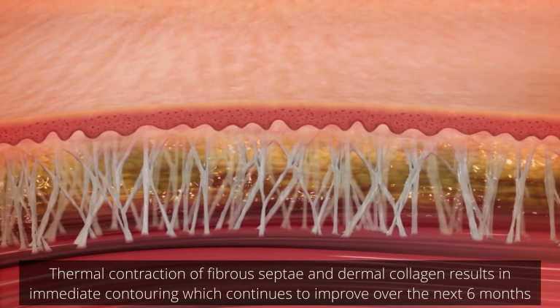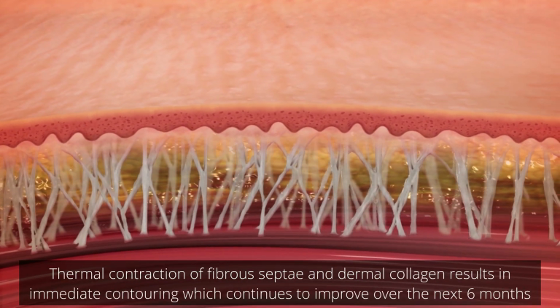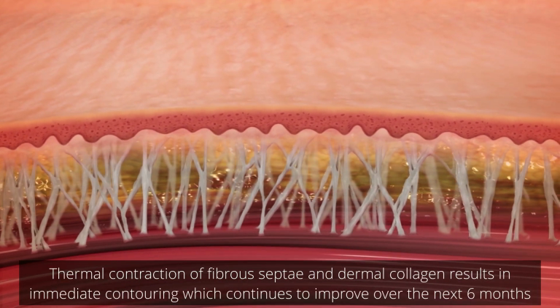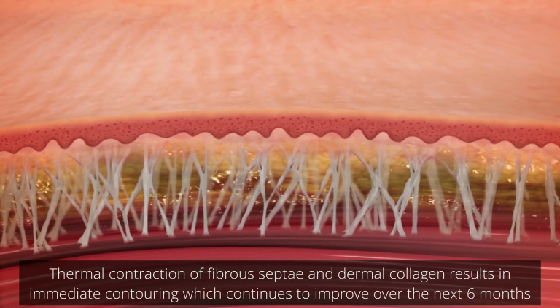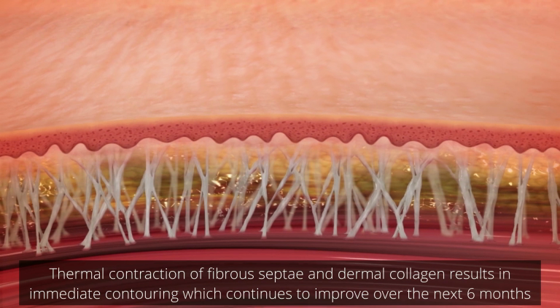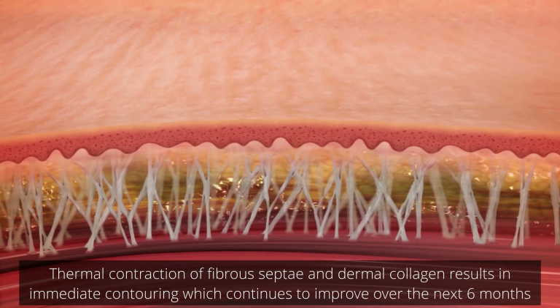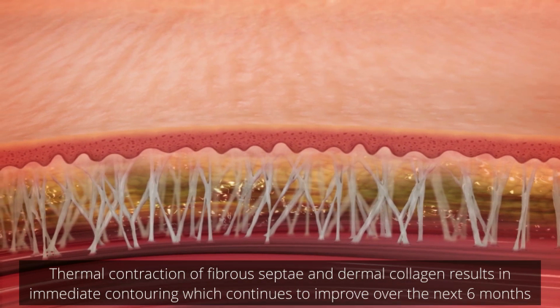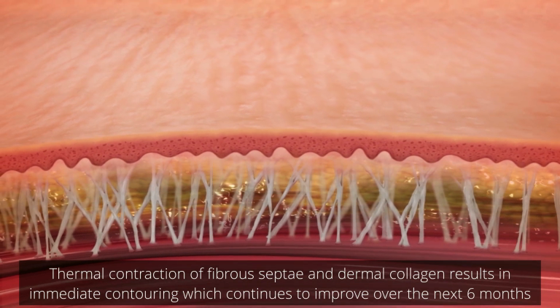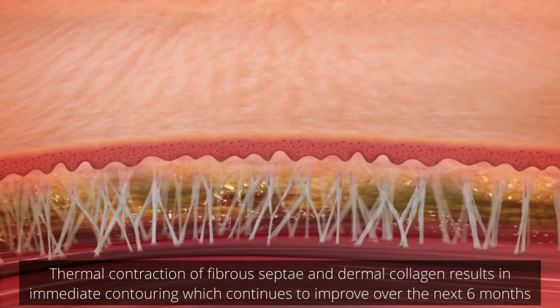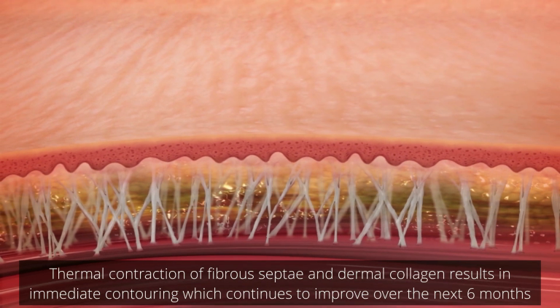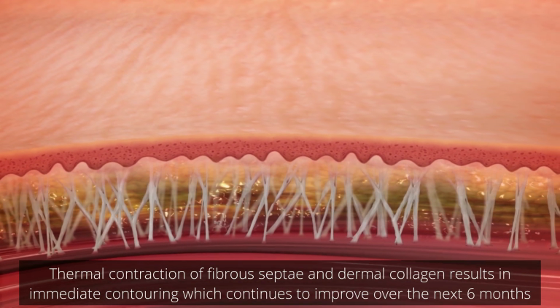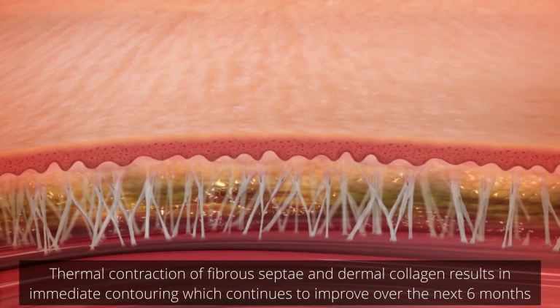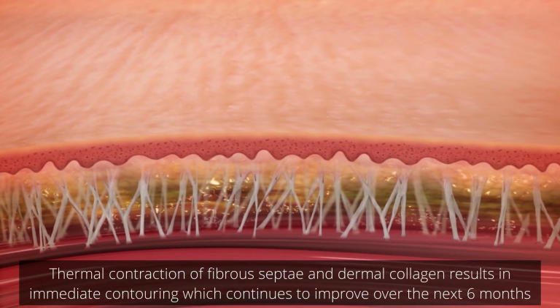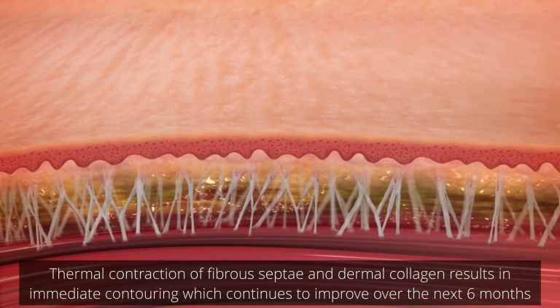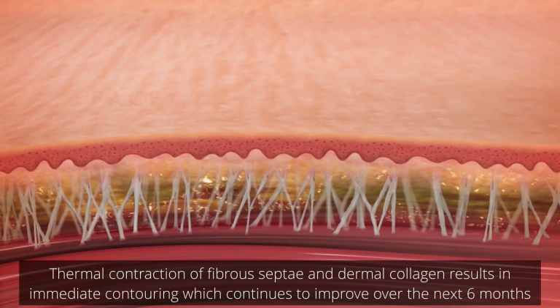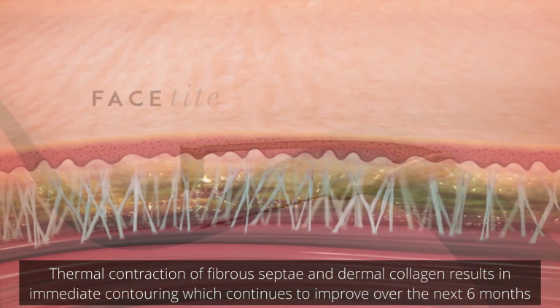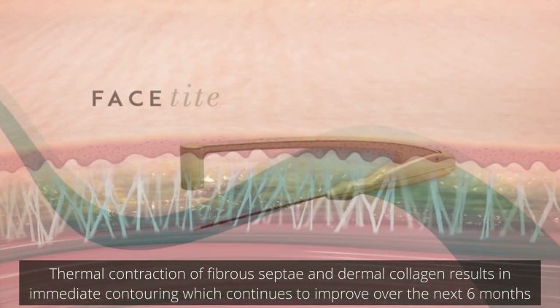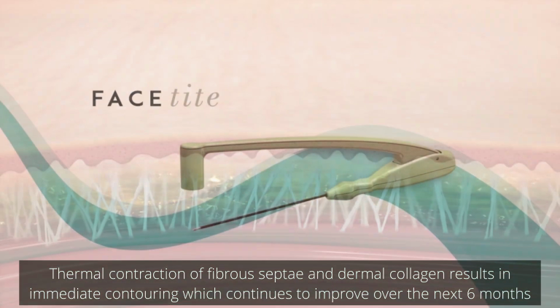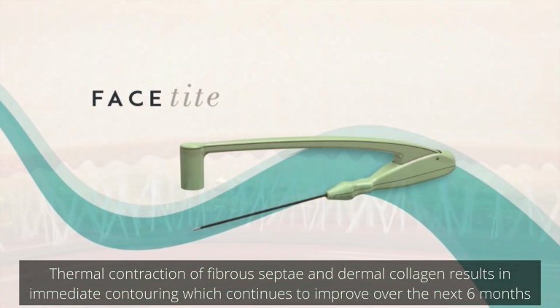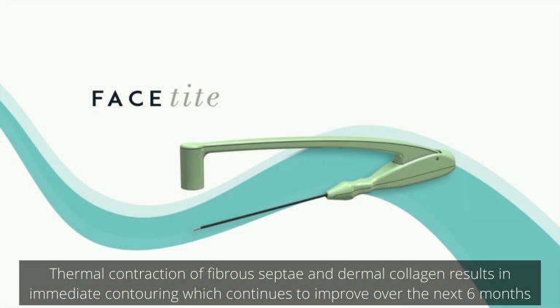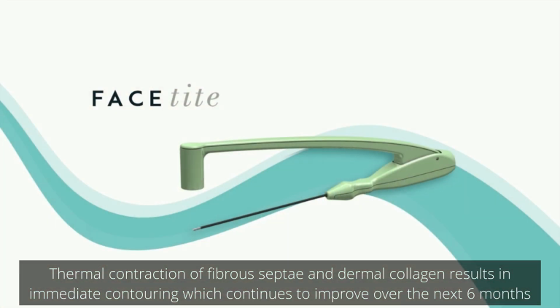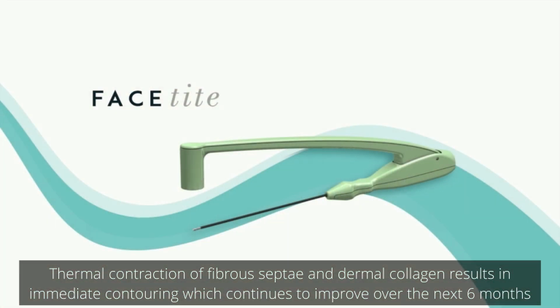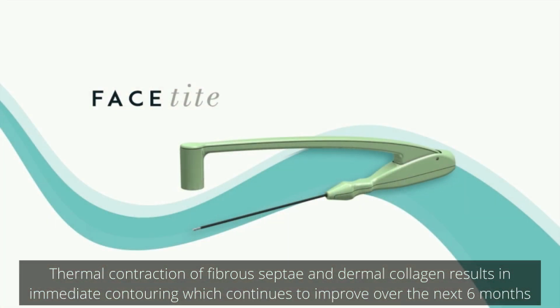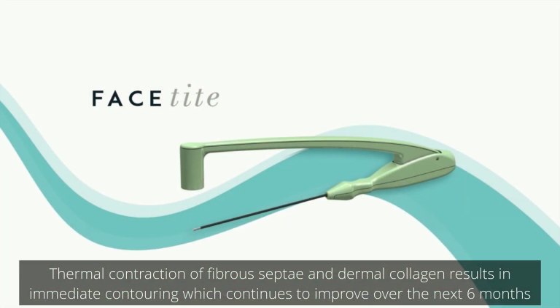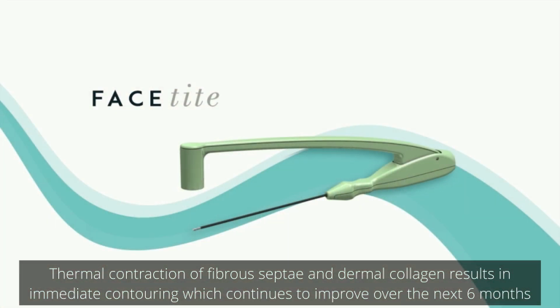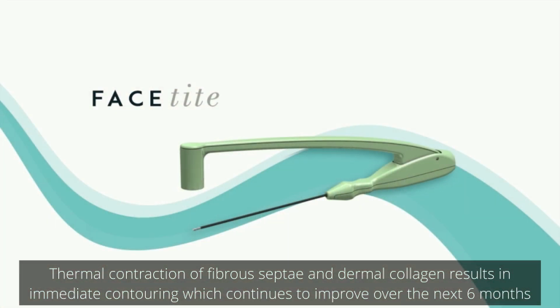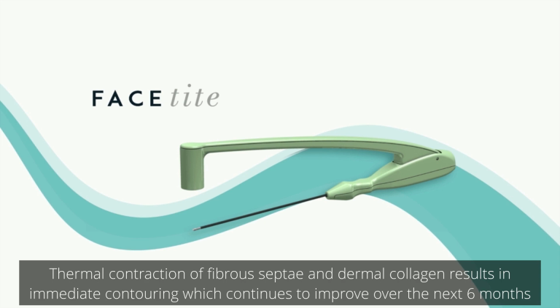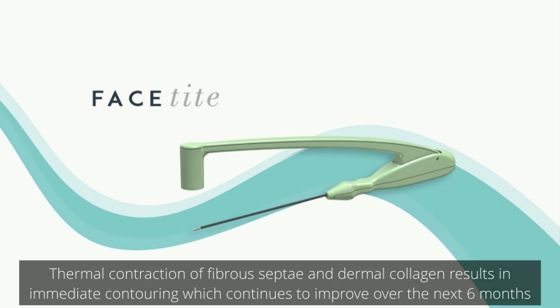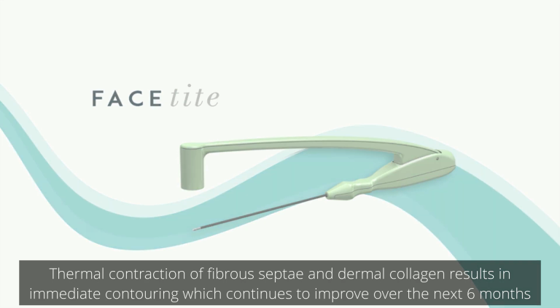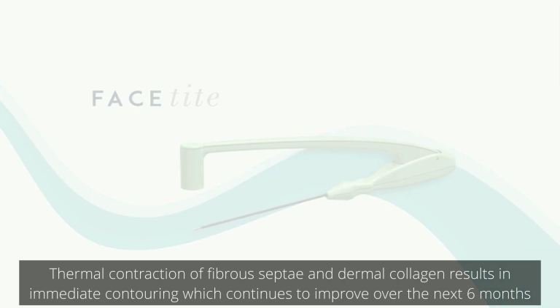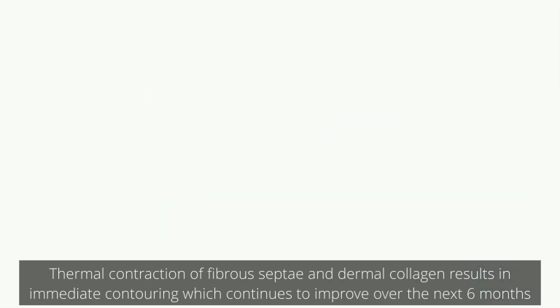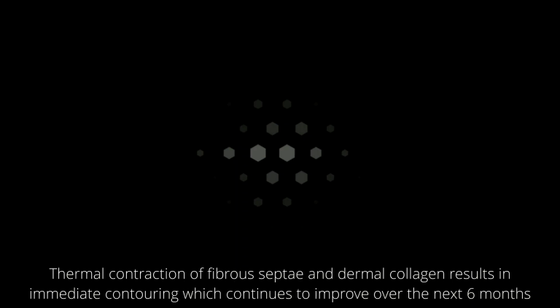Thermal contraction of fibrous septae and dermal collagen results in immediate contouring, which continues to improve over the next six months.